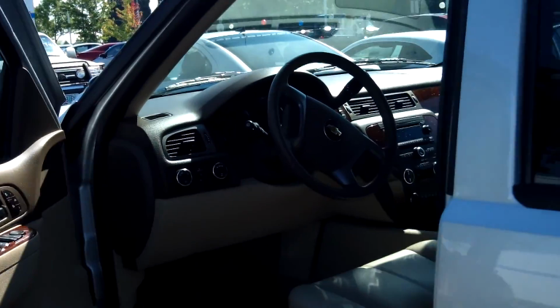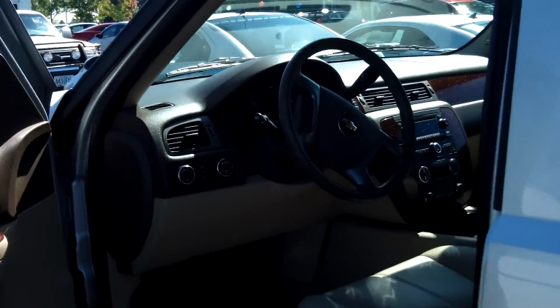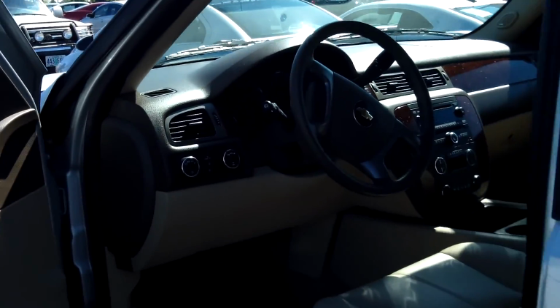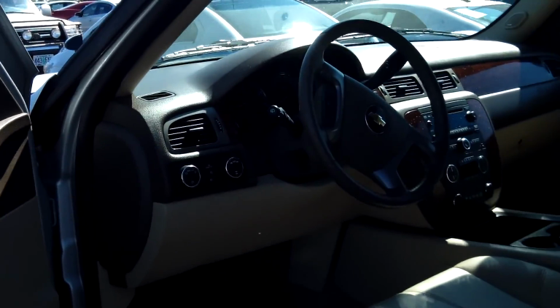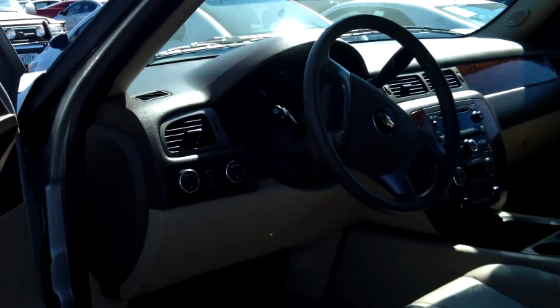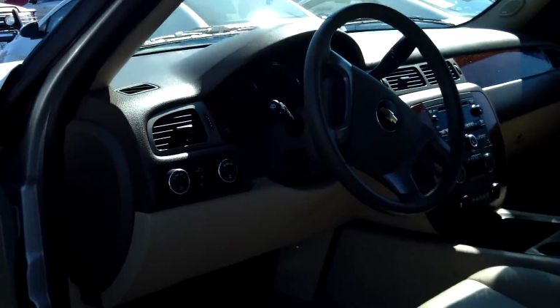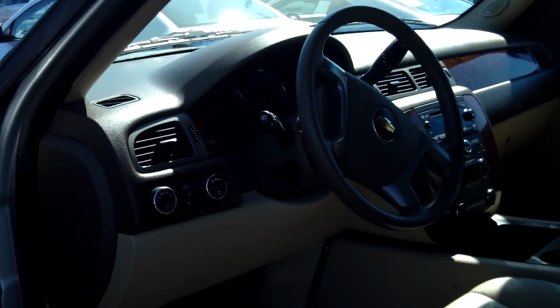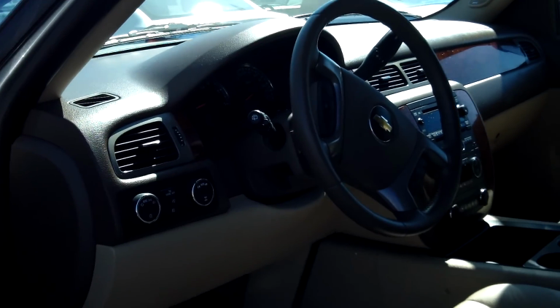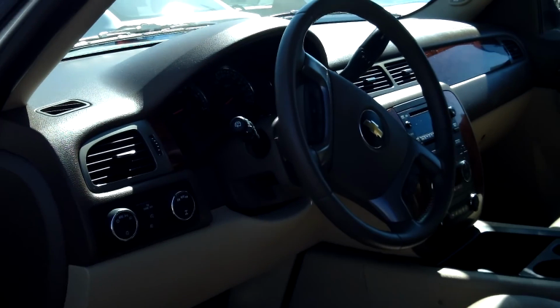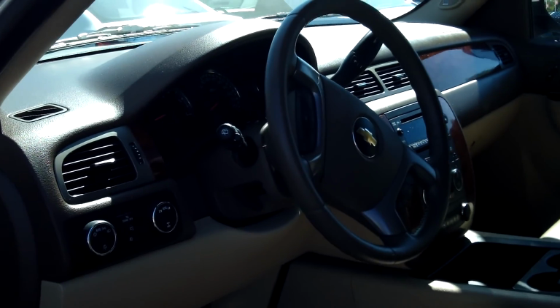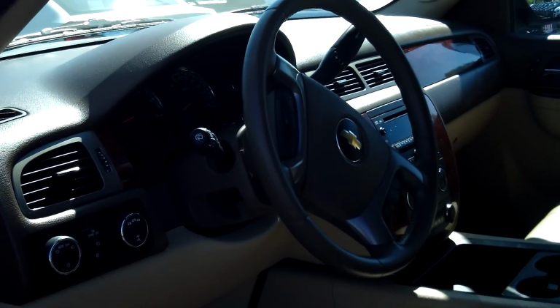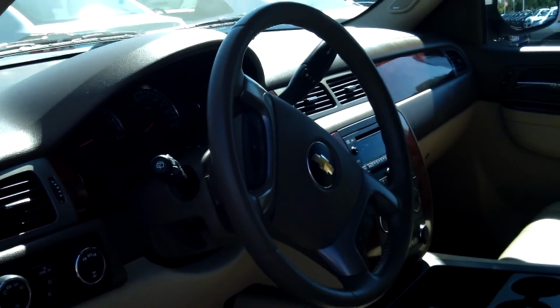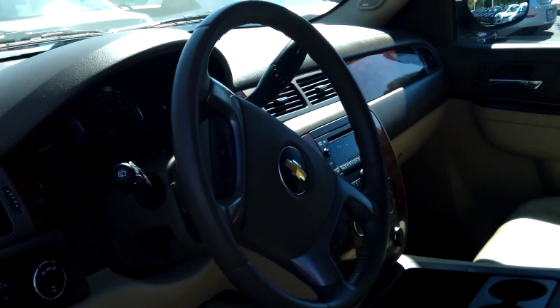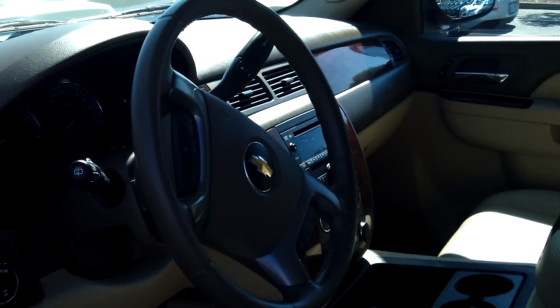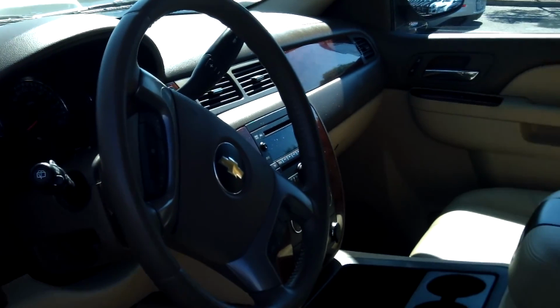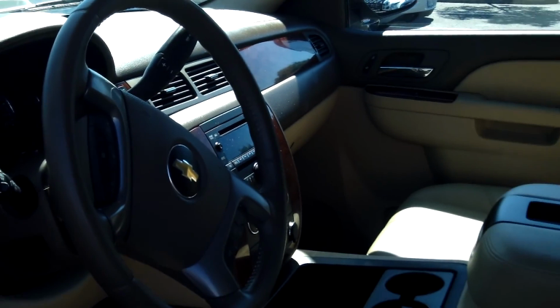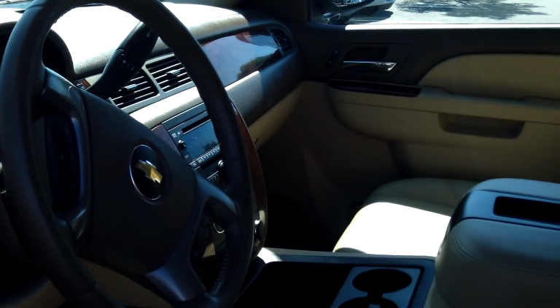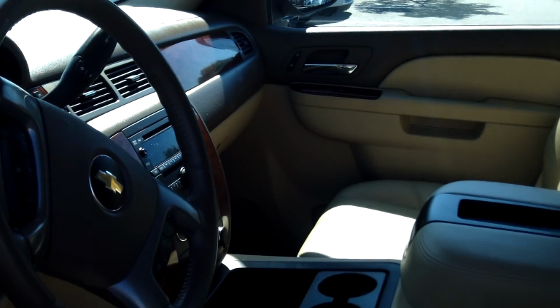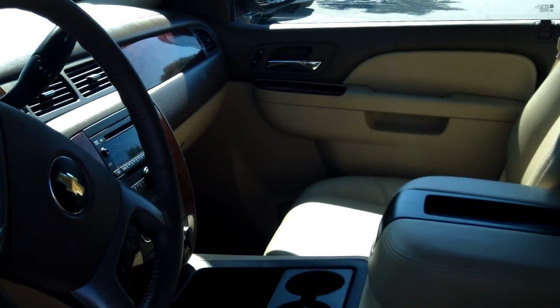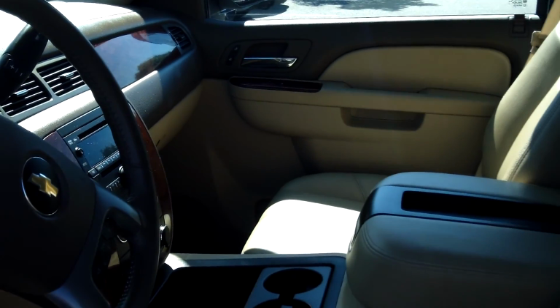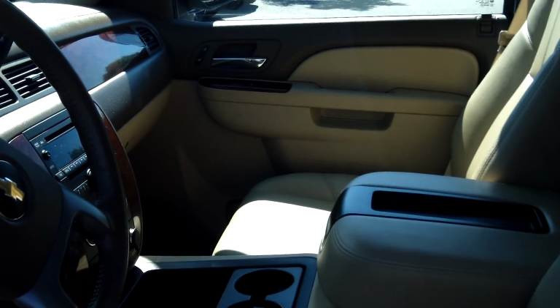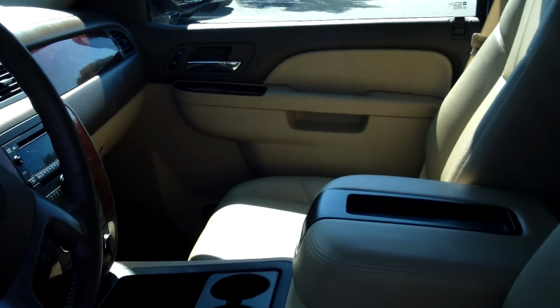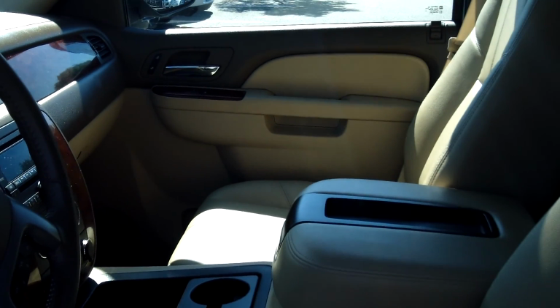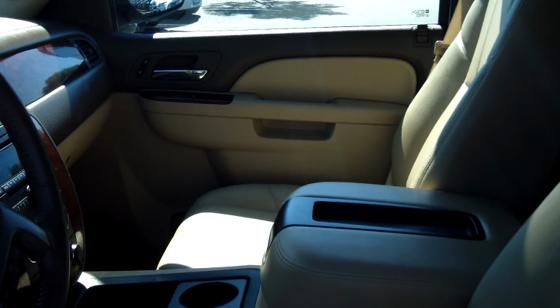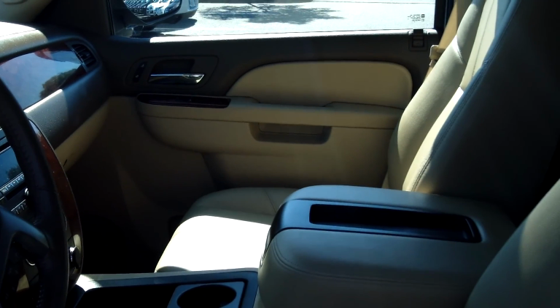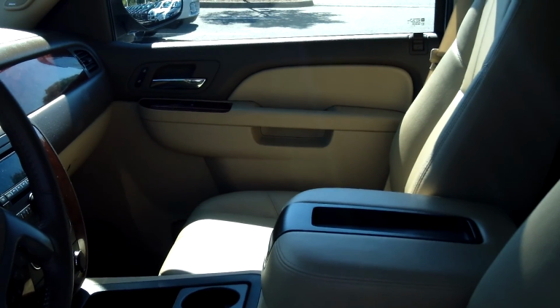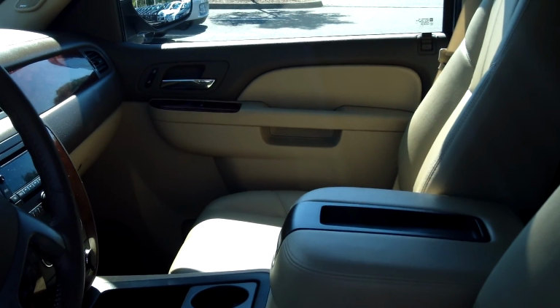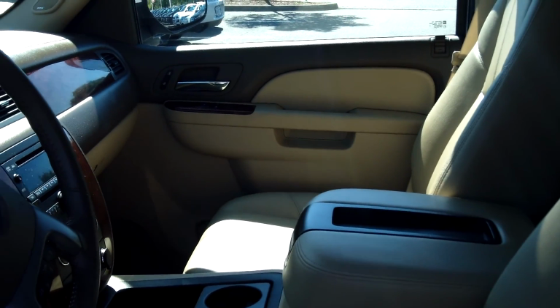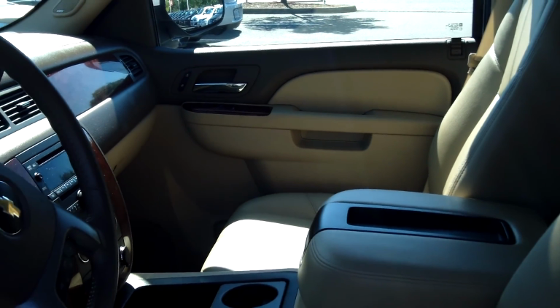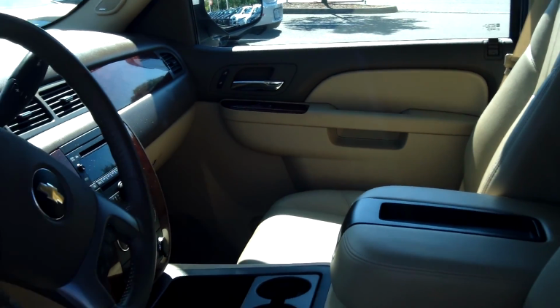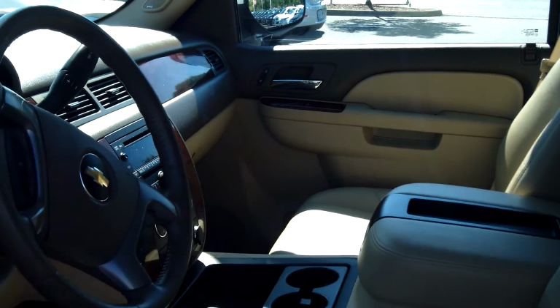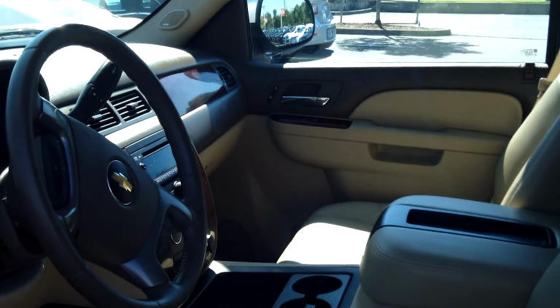Power door locks and windows, cruise control, CD player.